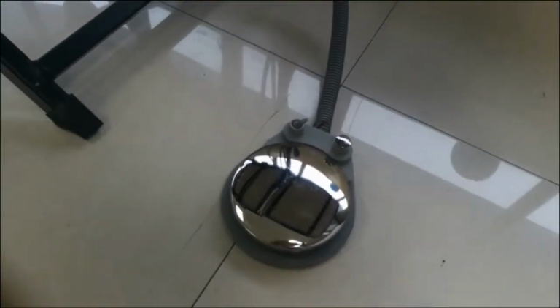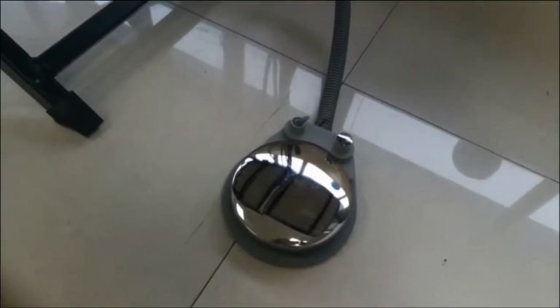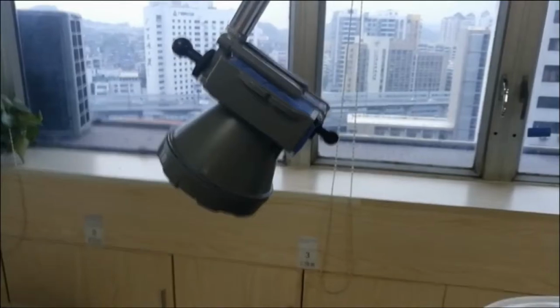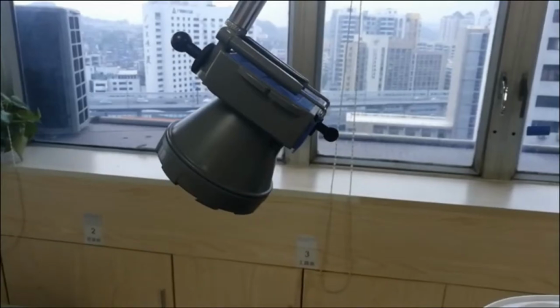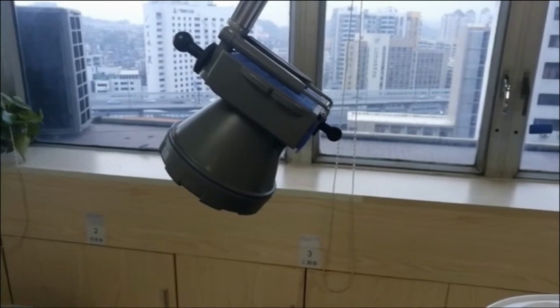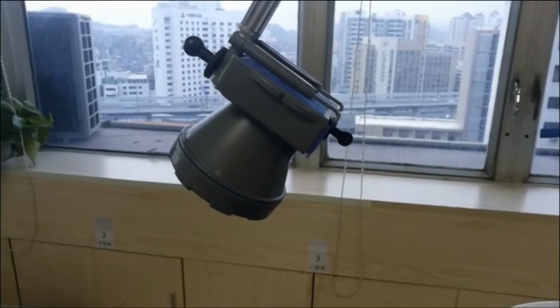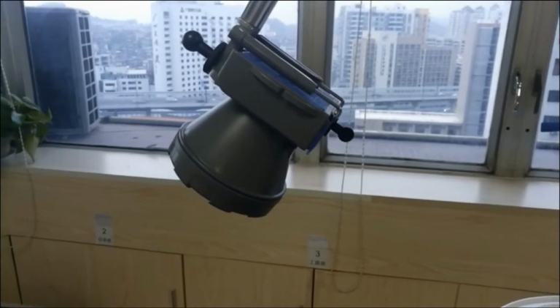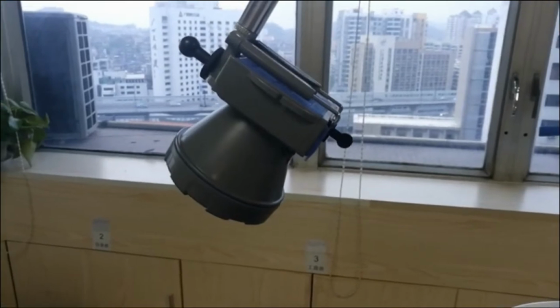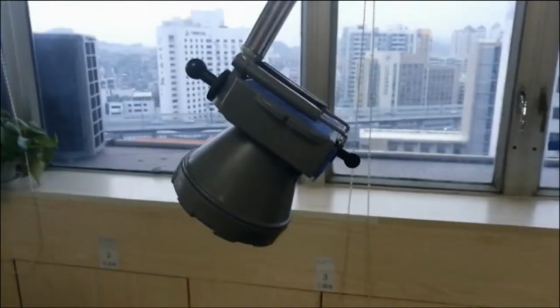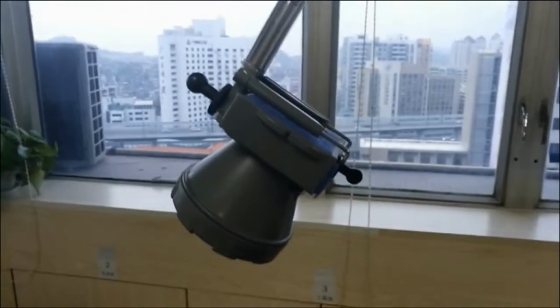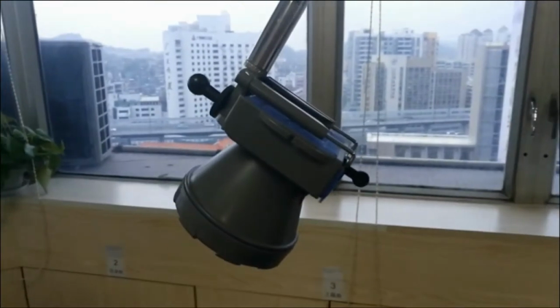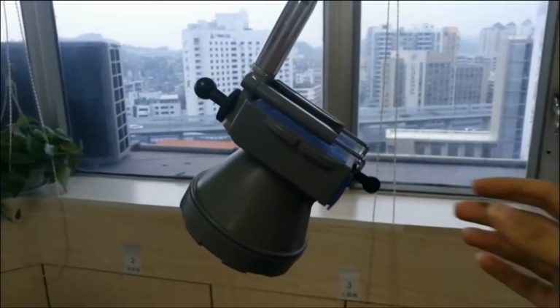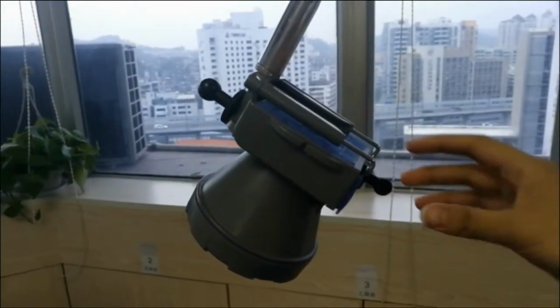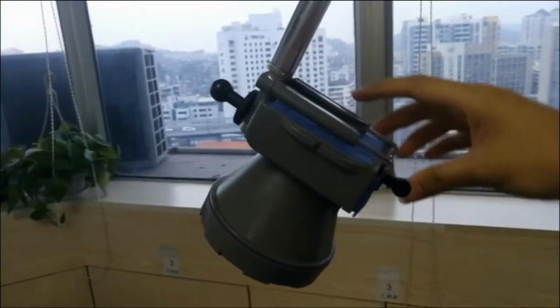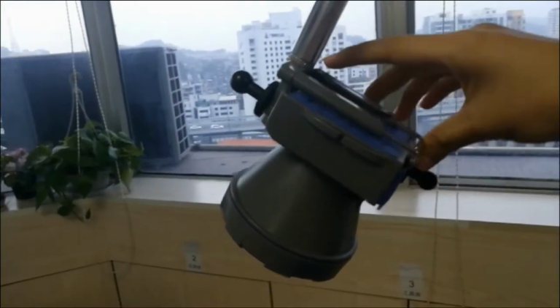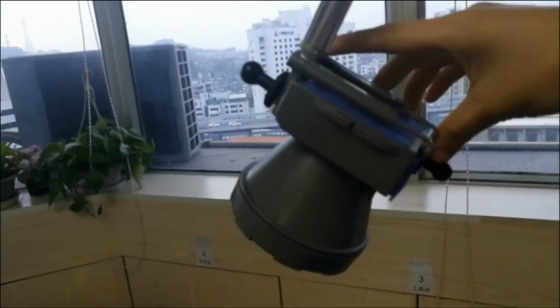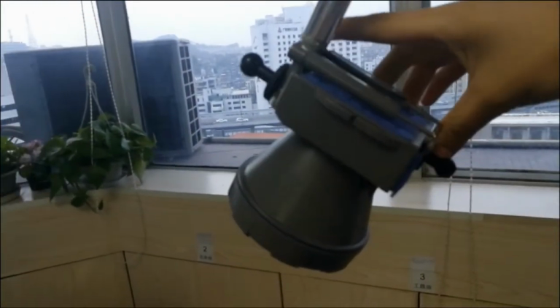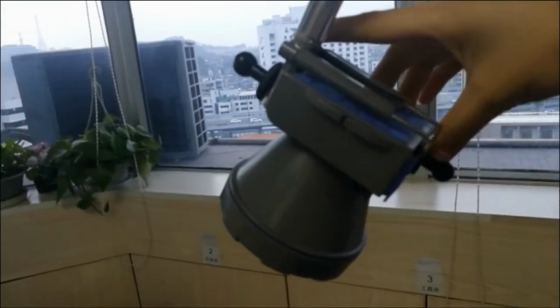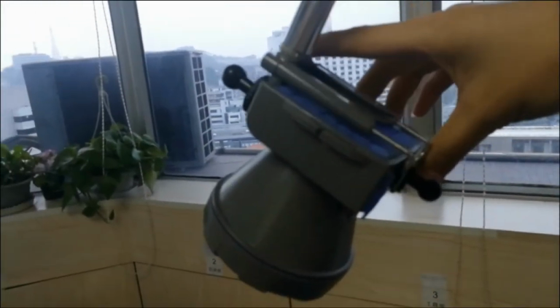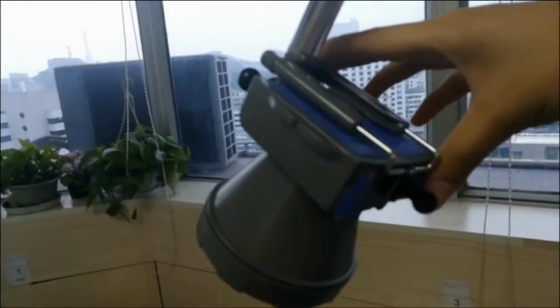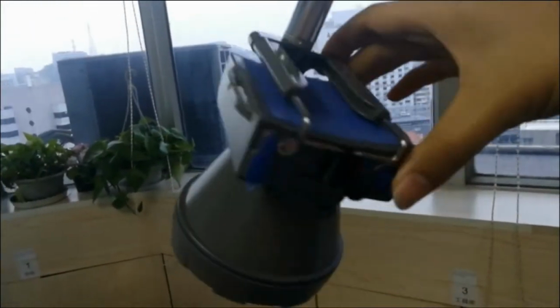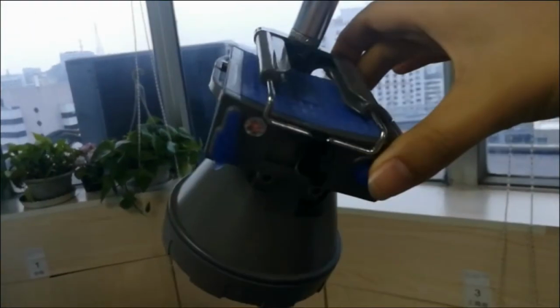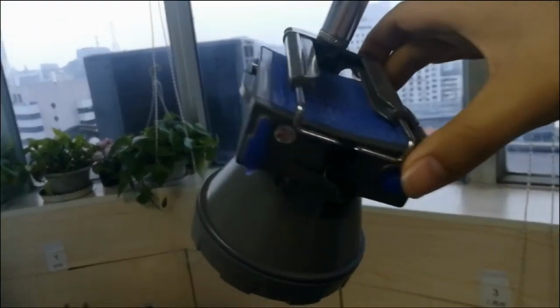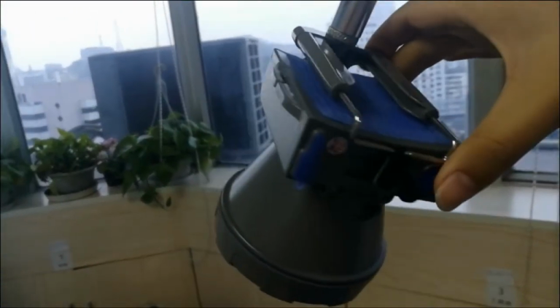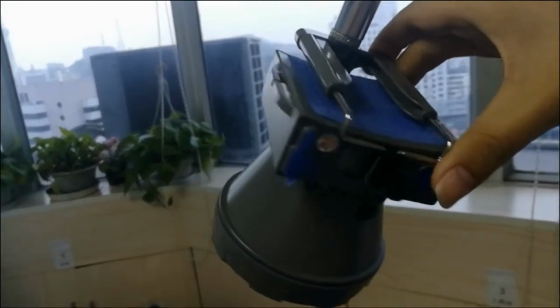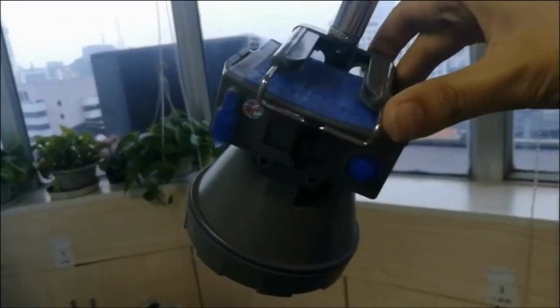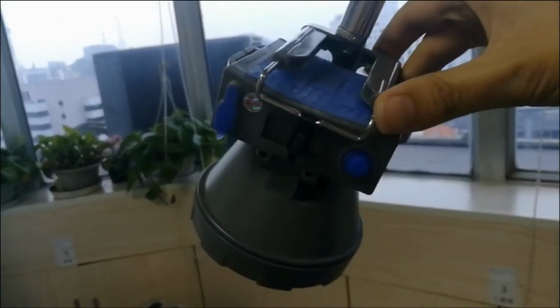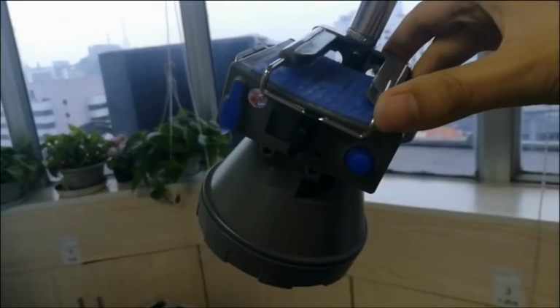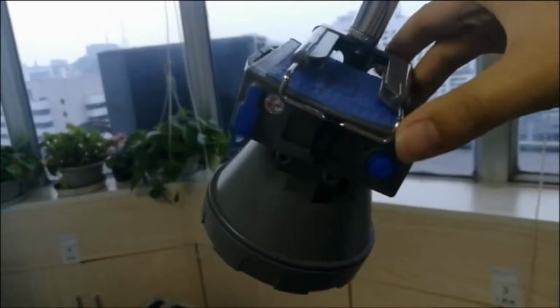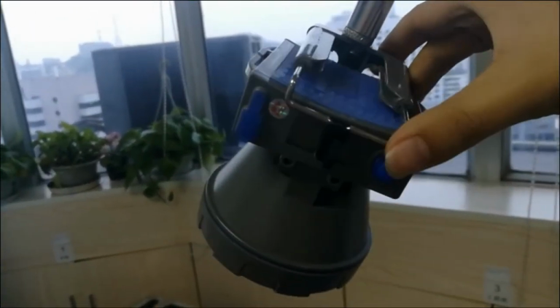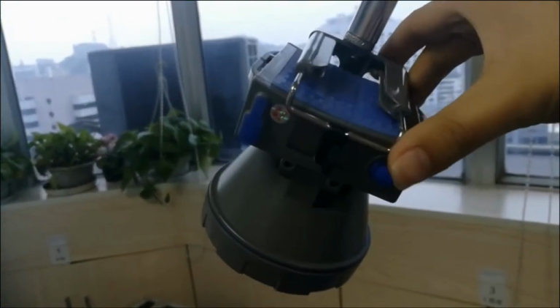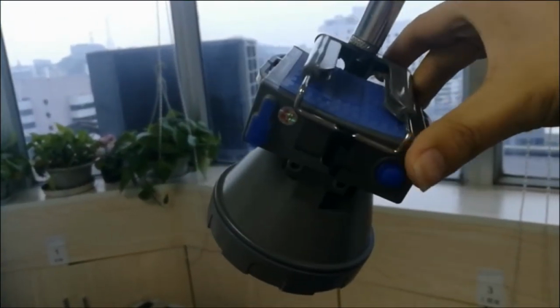Now come to the light. Let's open it in this way.